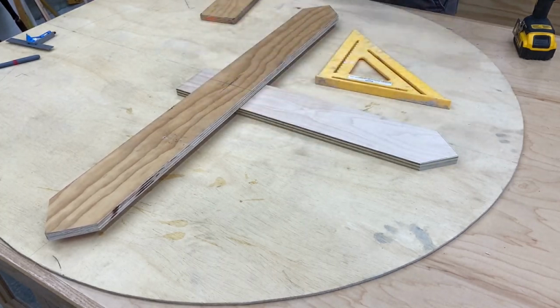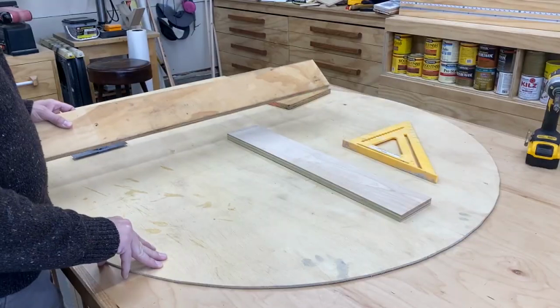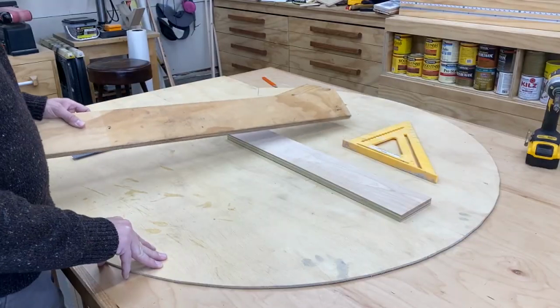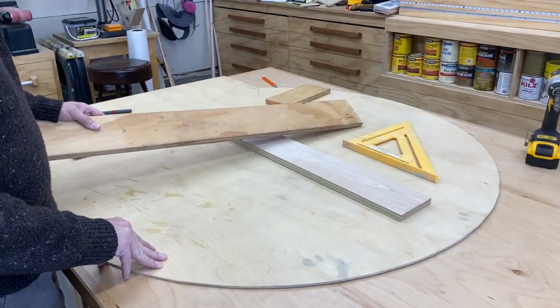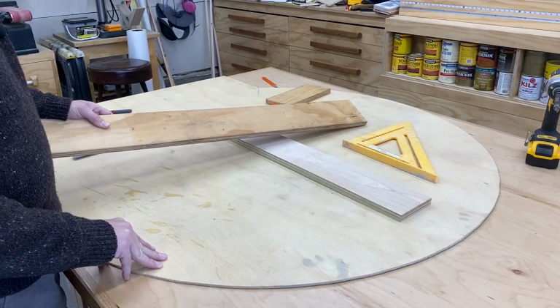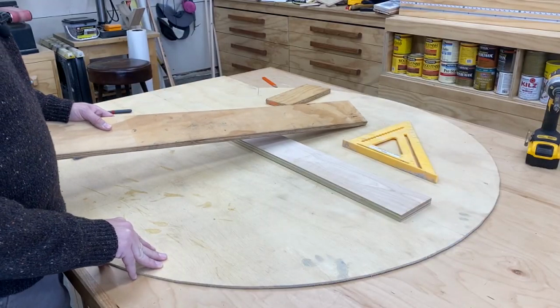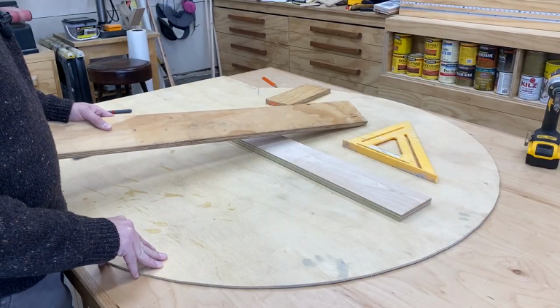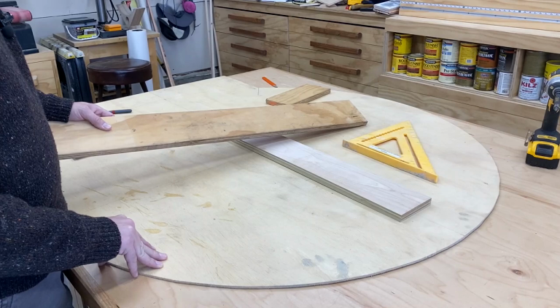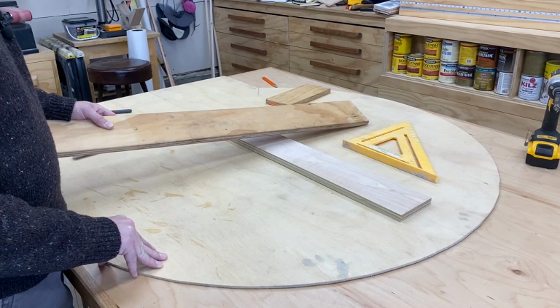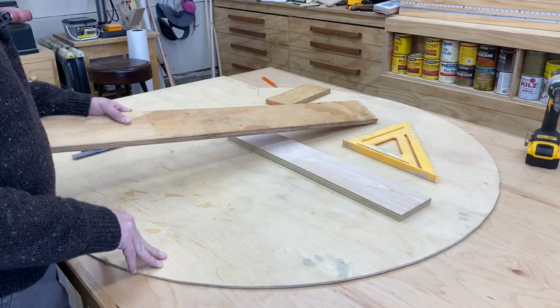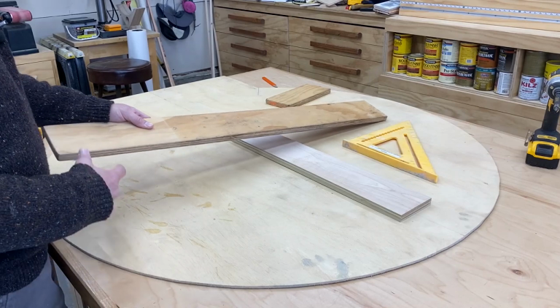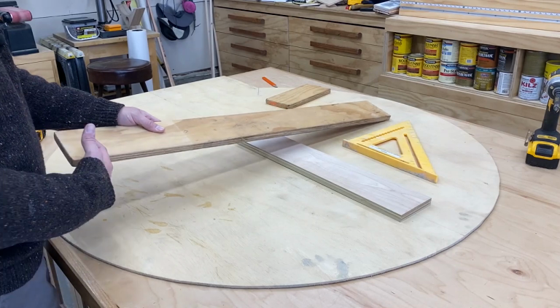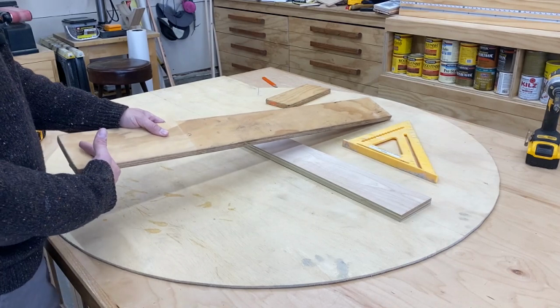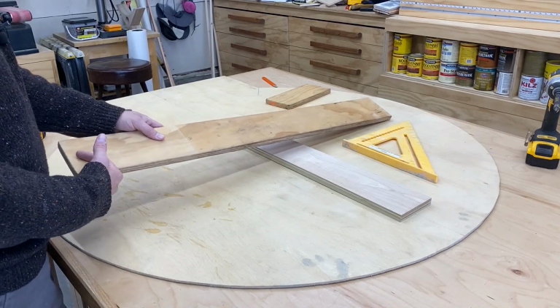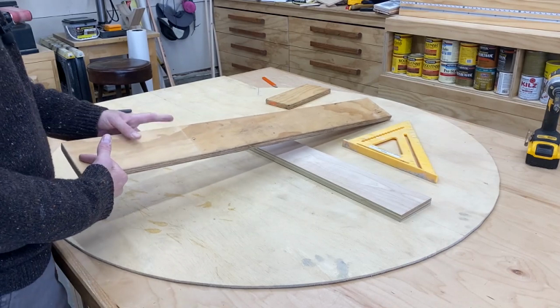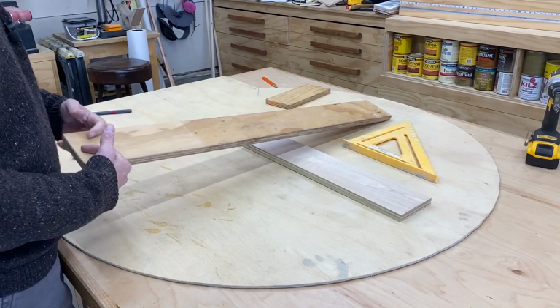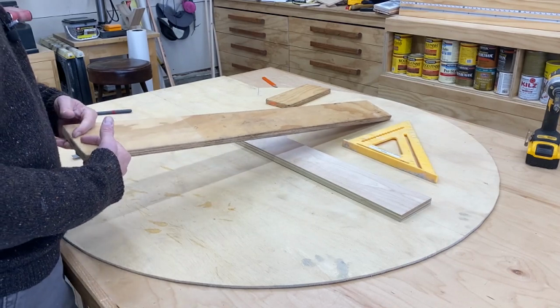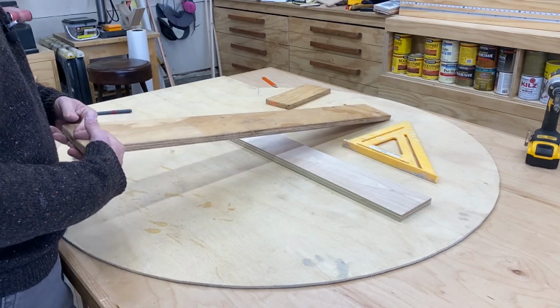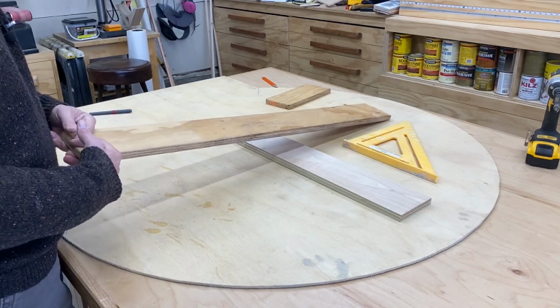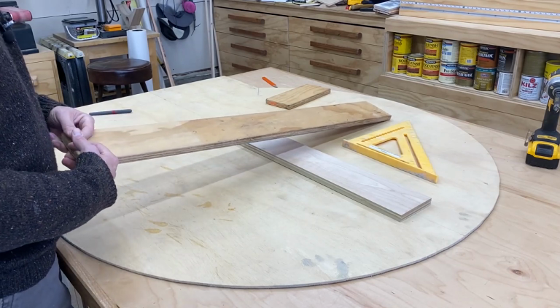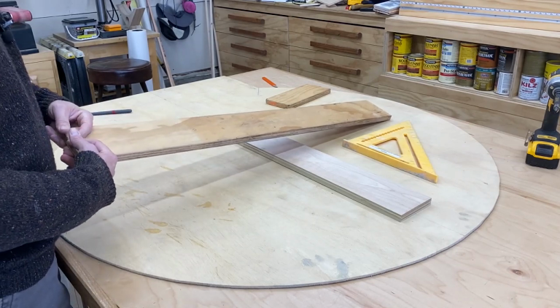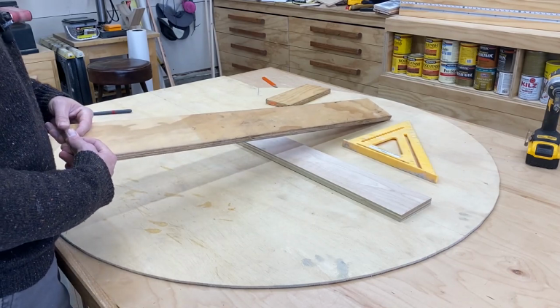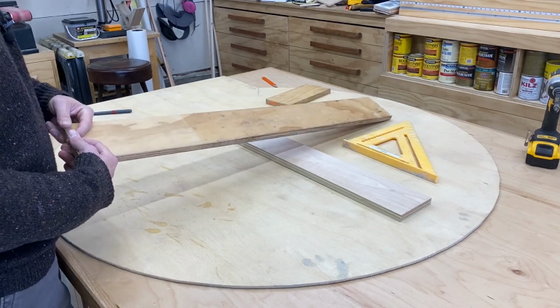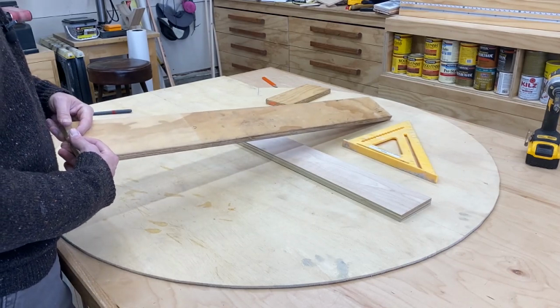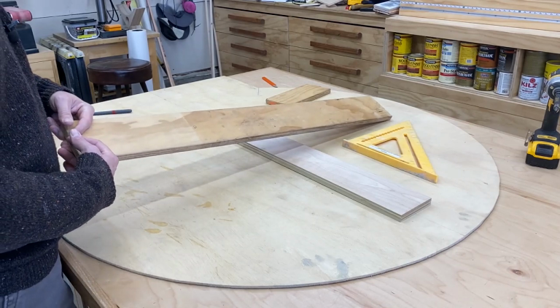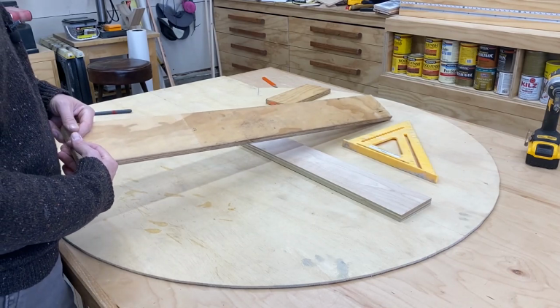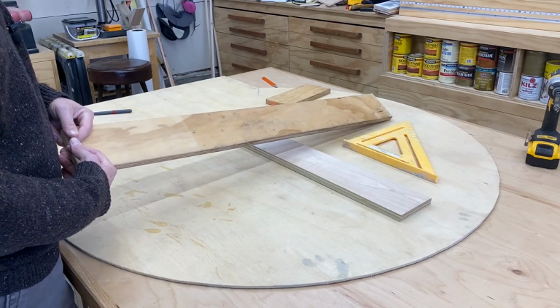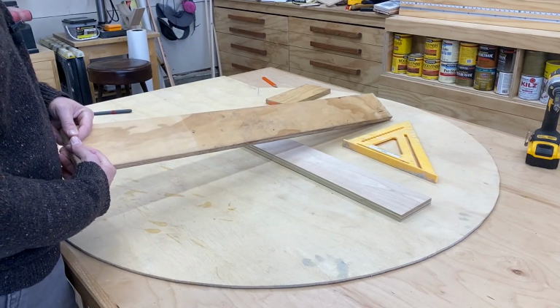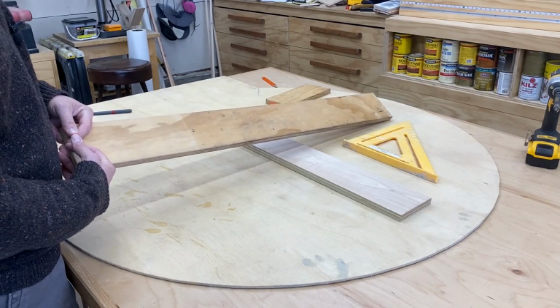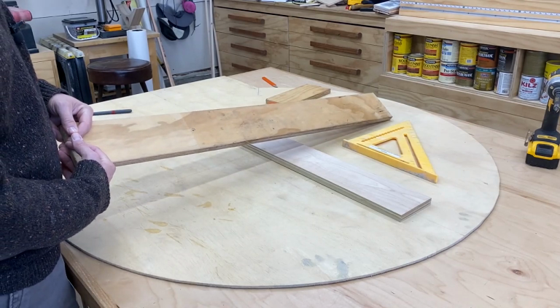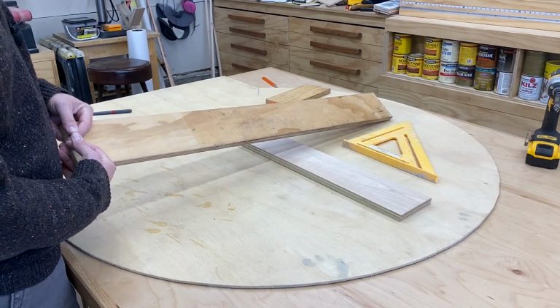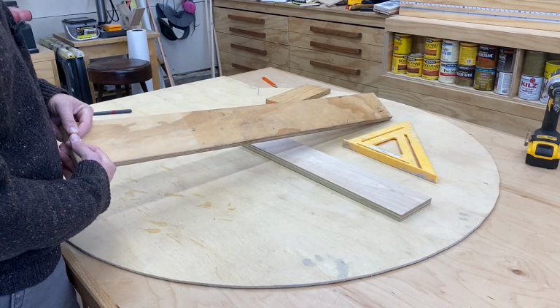Before we go any further, make sure you taper your corners. That way, they don't interfere with the placement of your bricks.